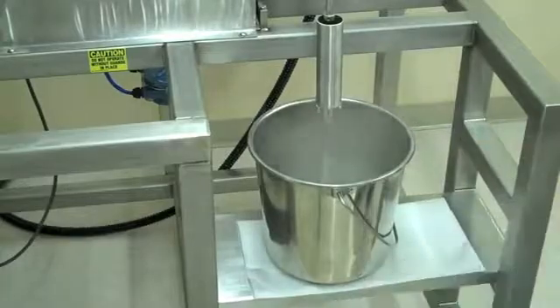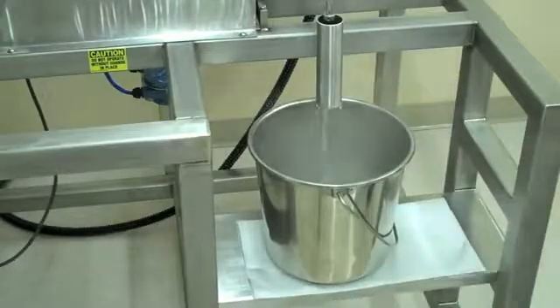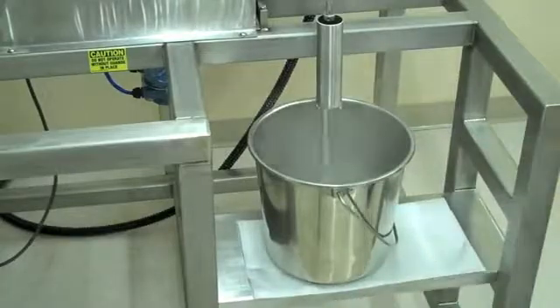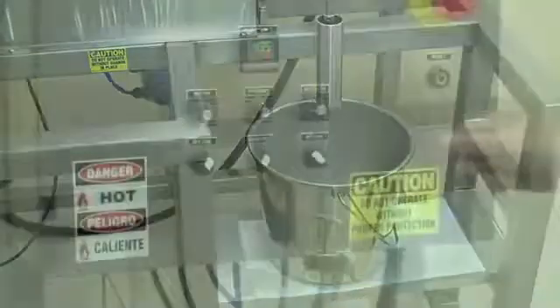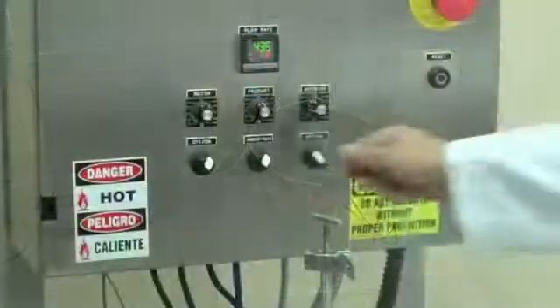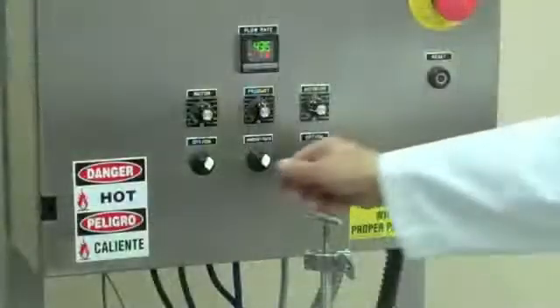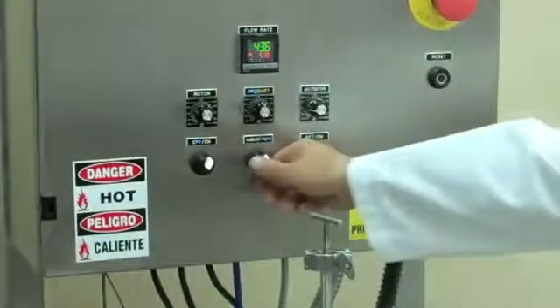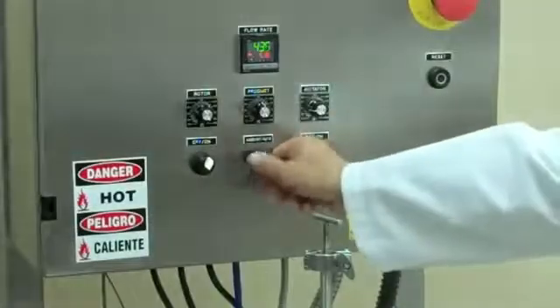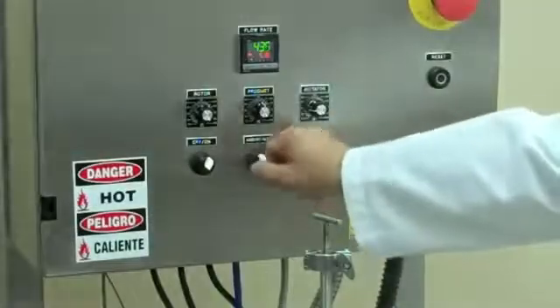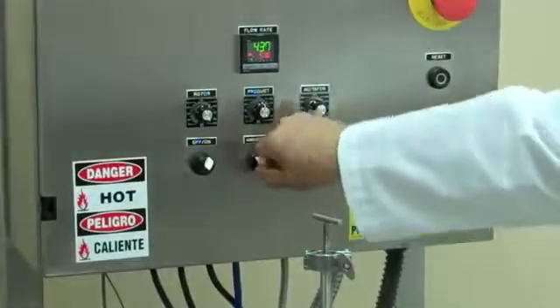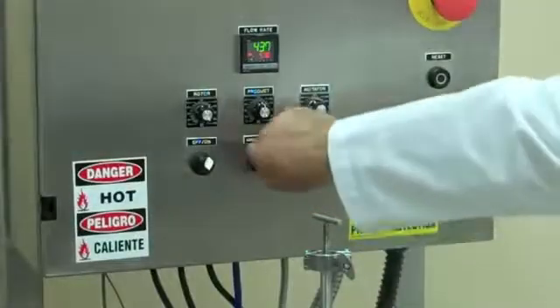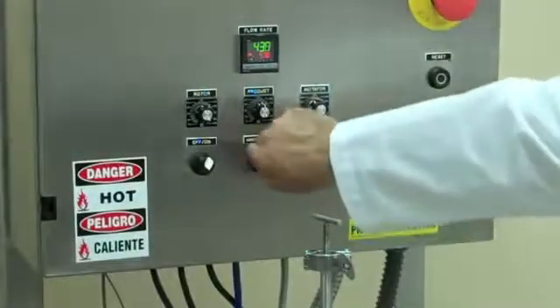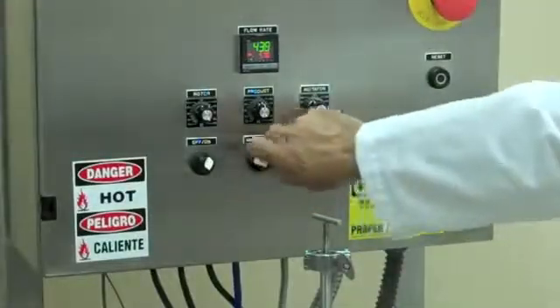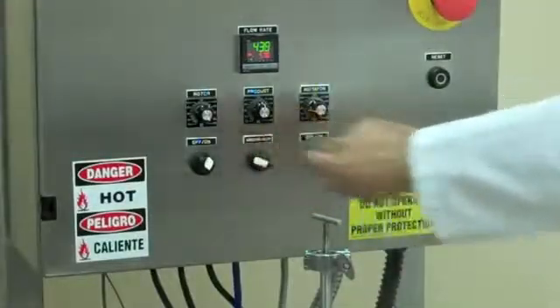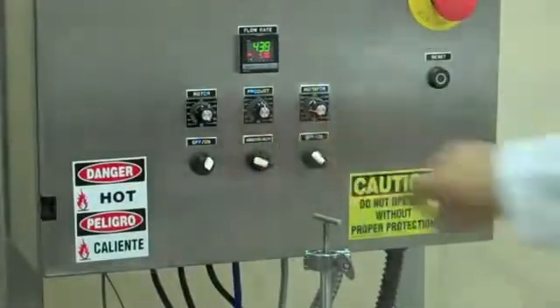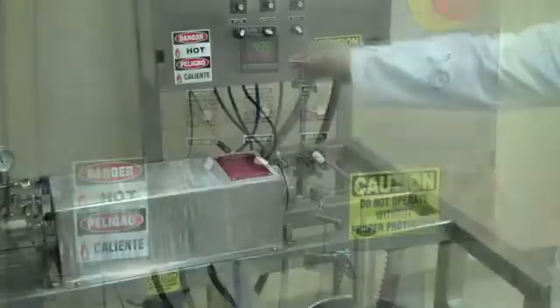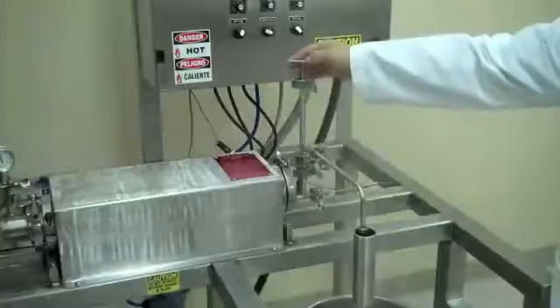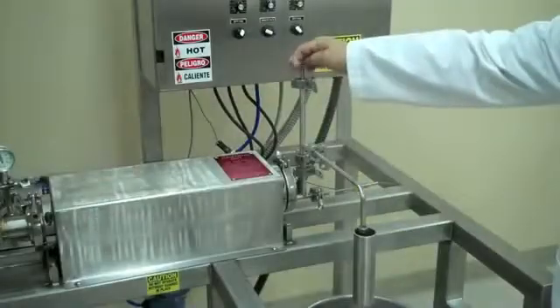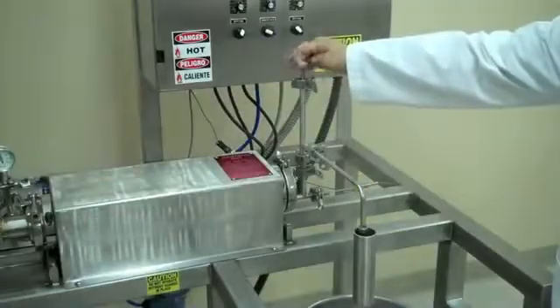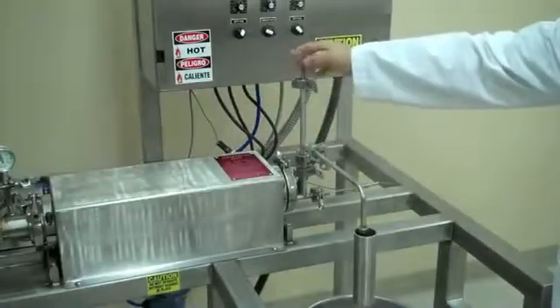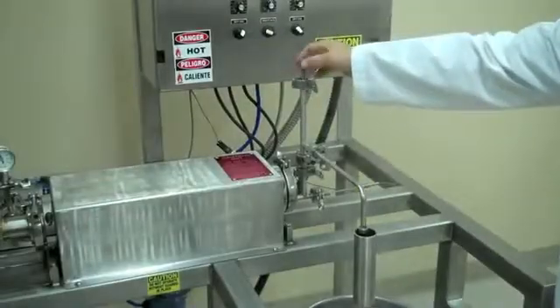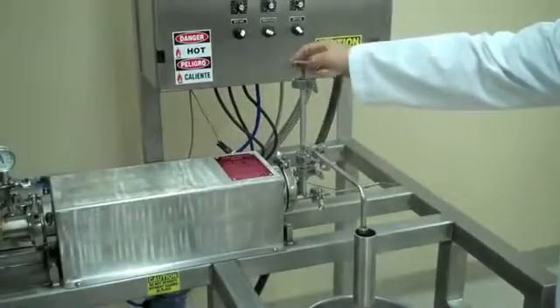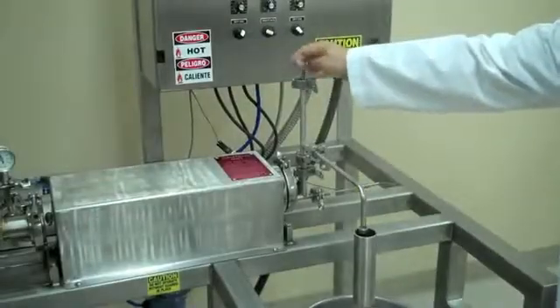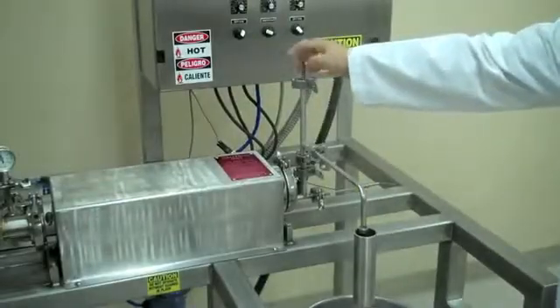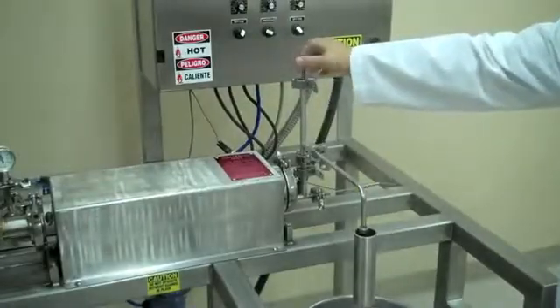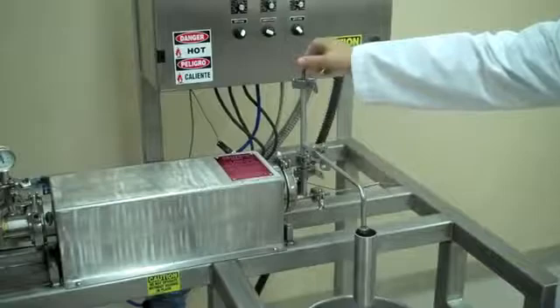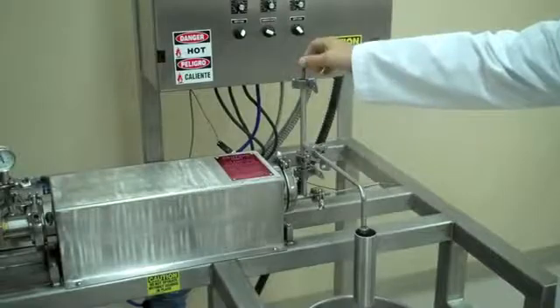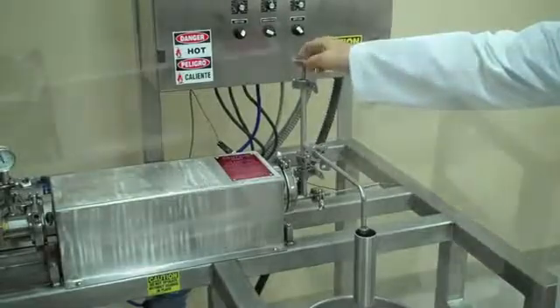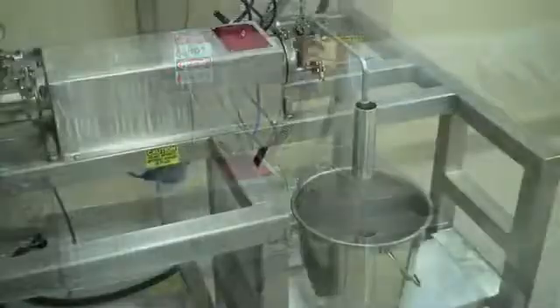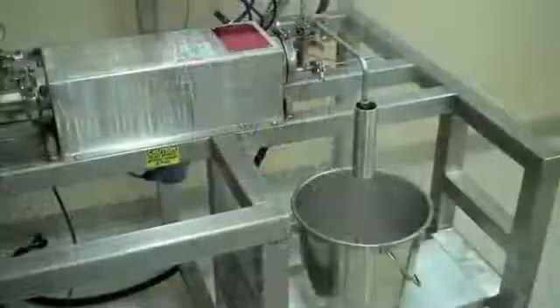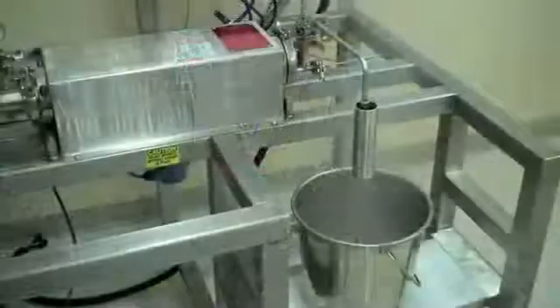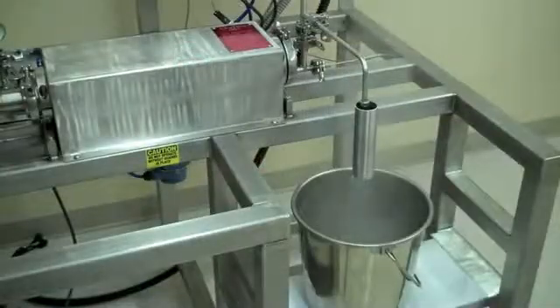Refer to the manual section titled Proper Shutdown of the System for the machine shutdown procedure.